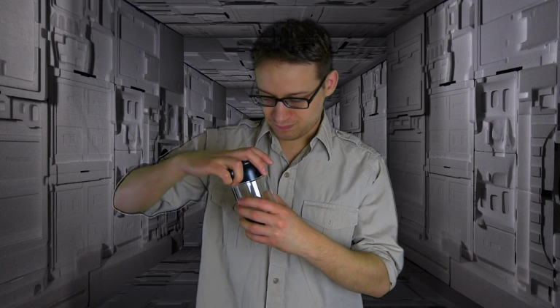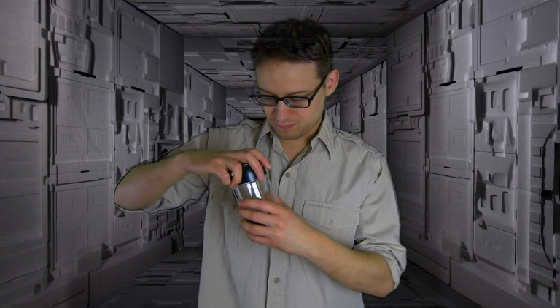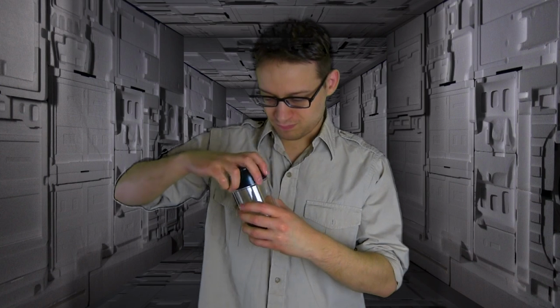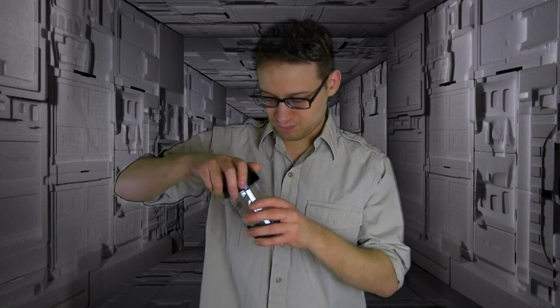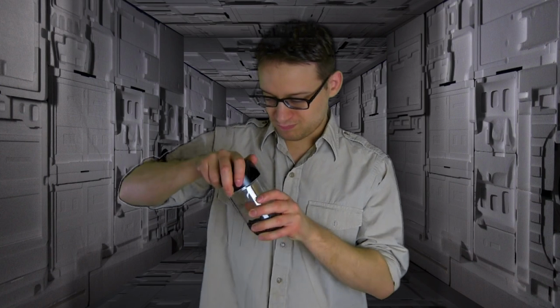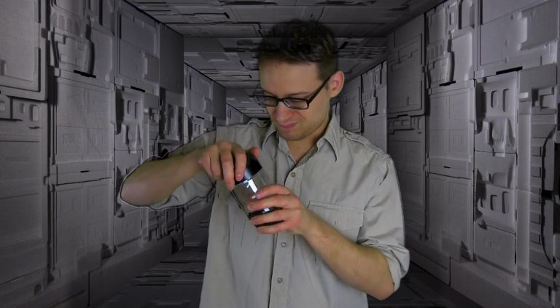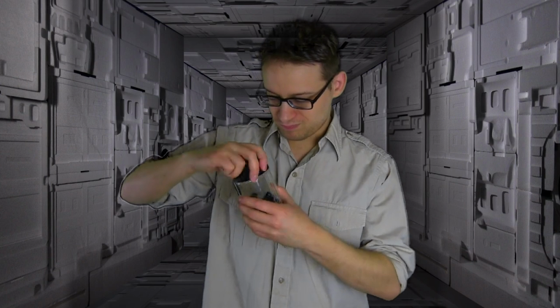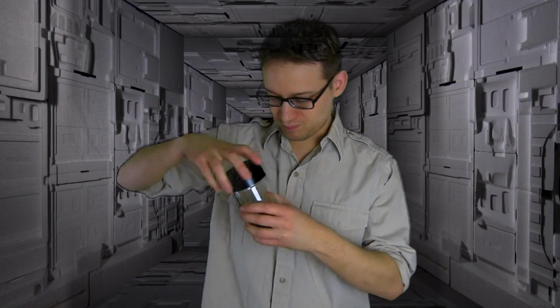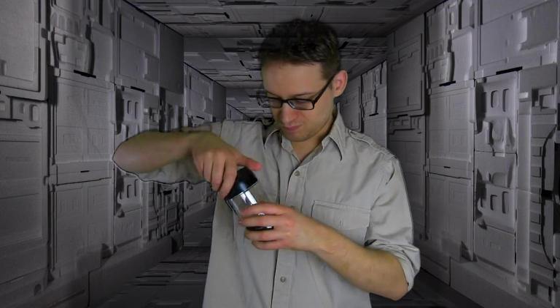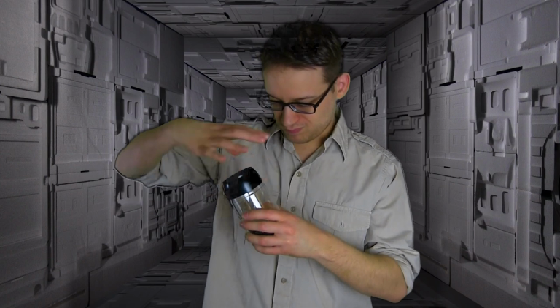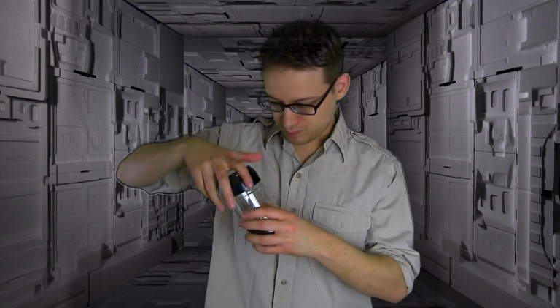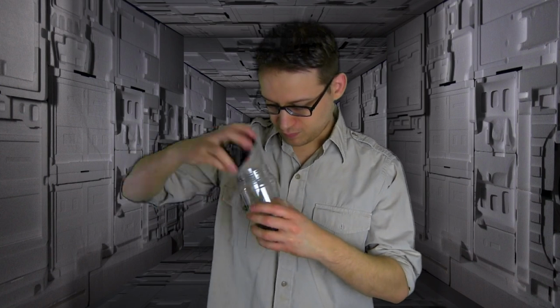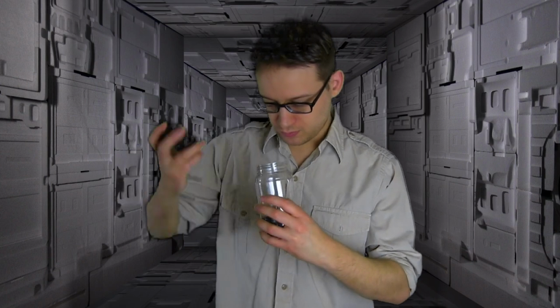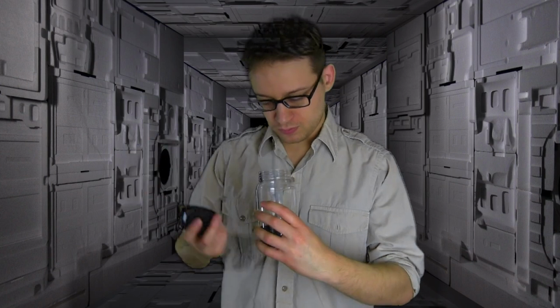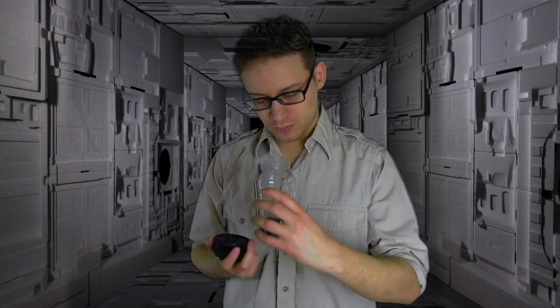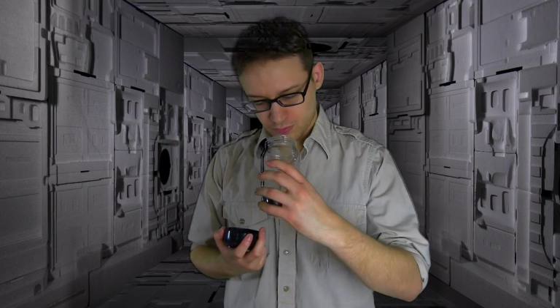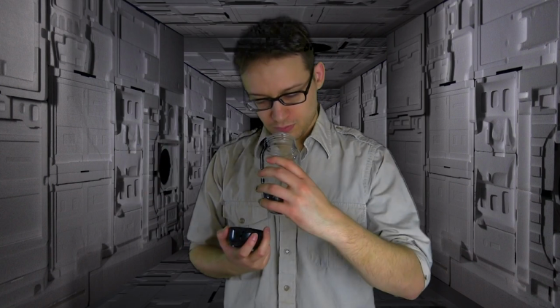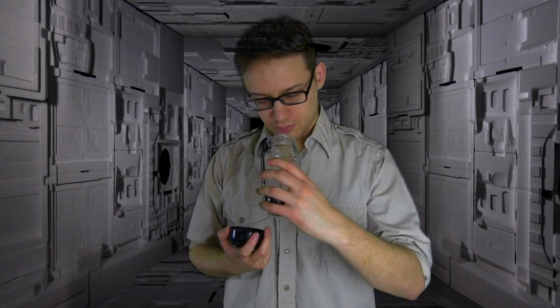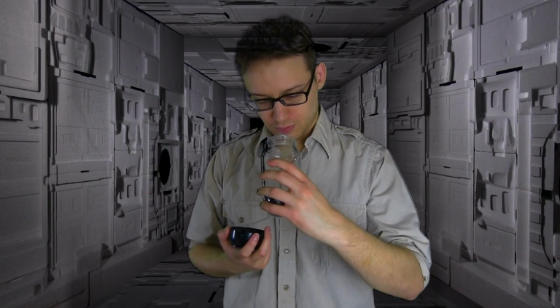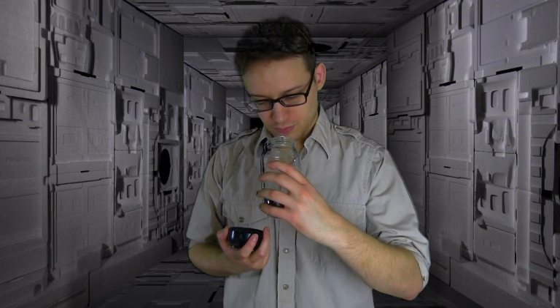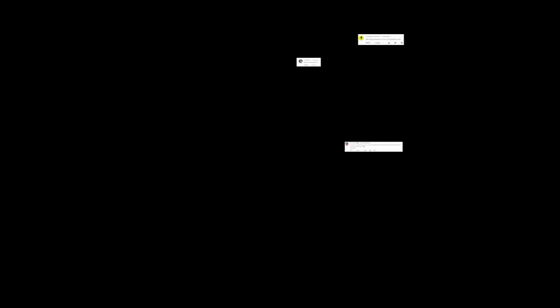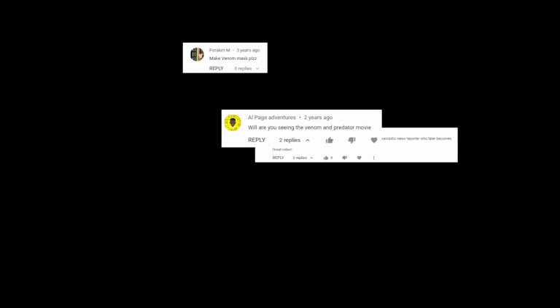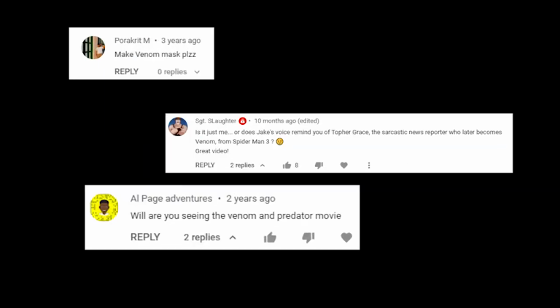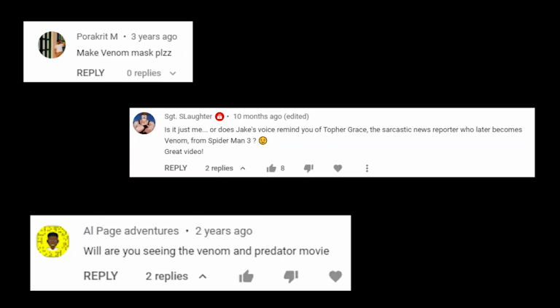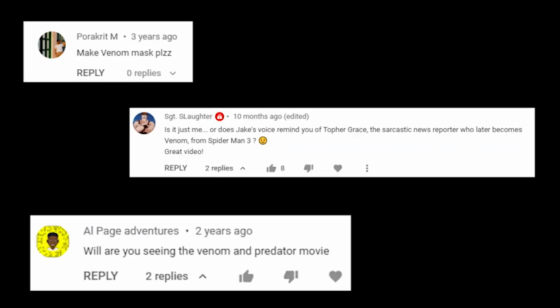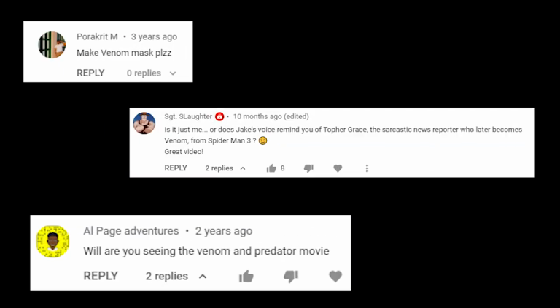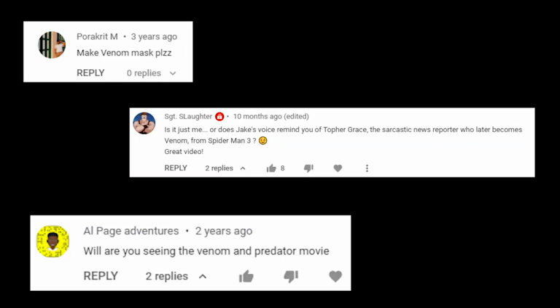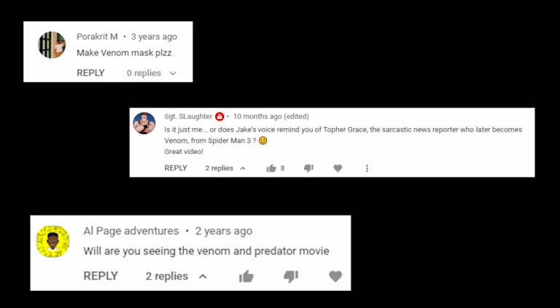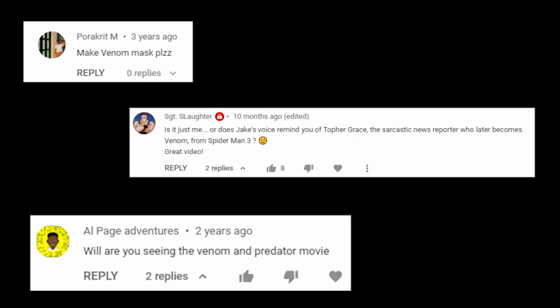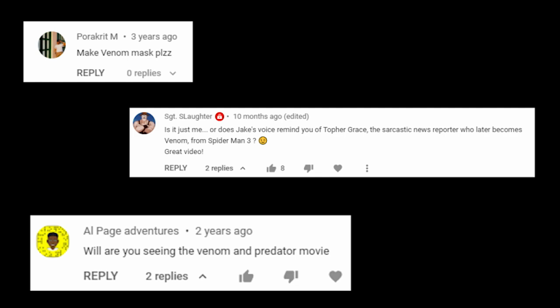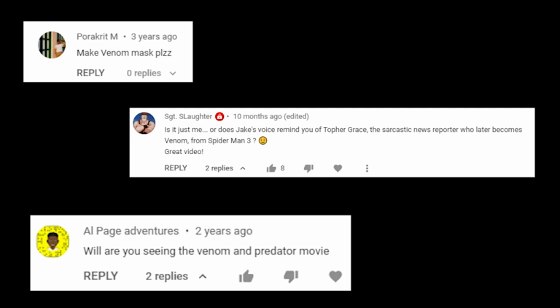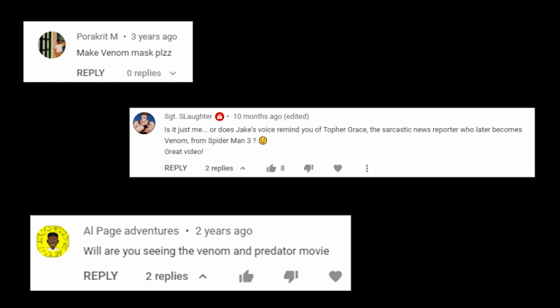I recently found a suspicious looking sample of alien goo, so today I'm making a venom mask!